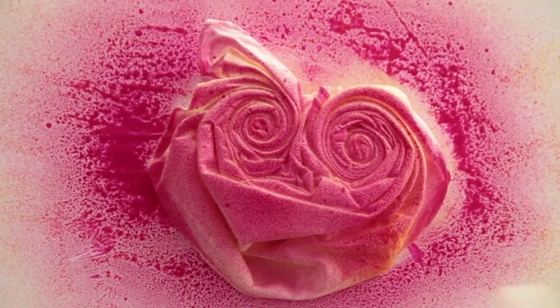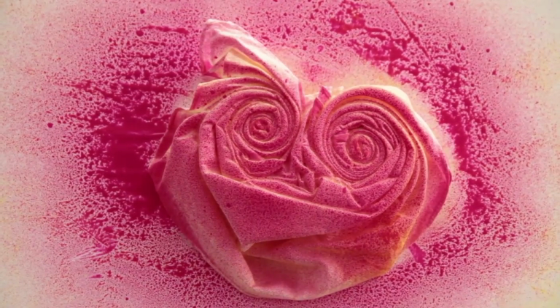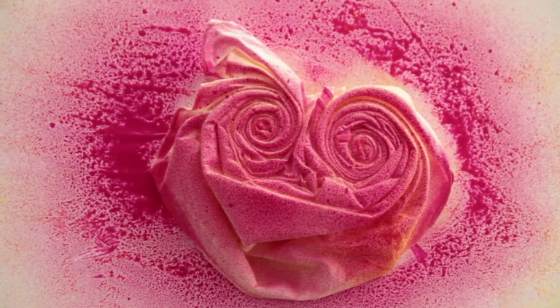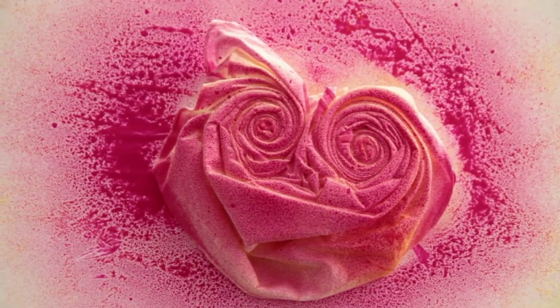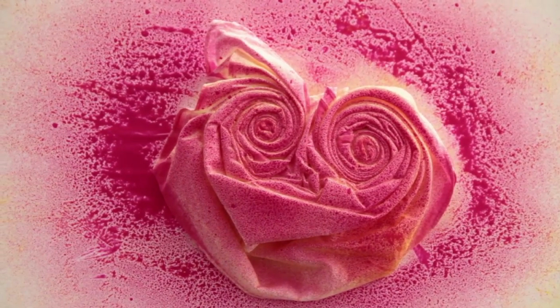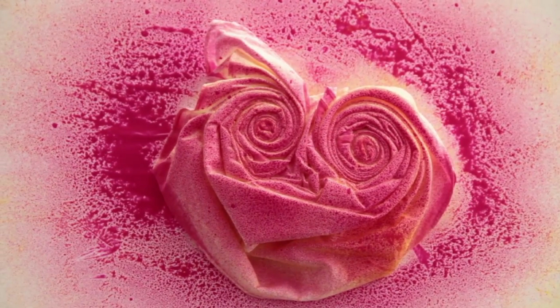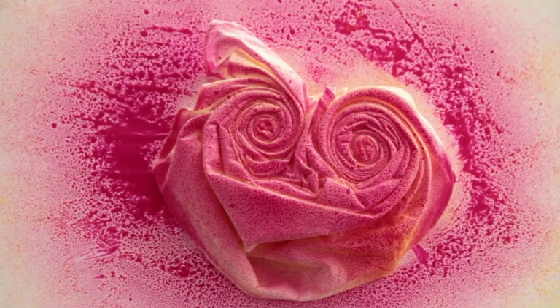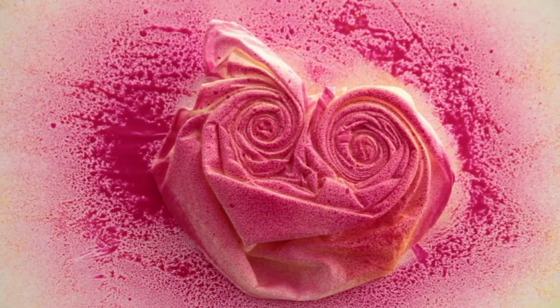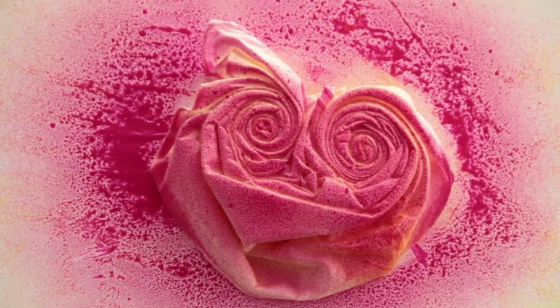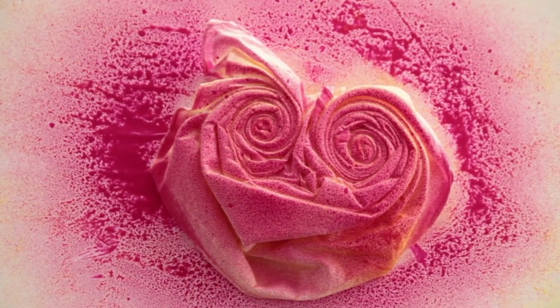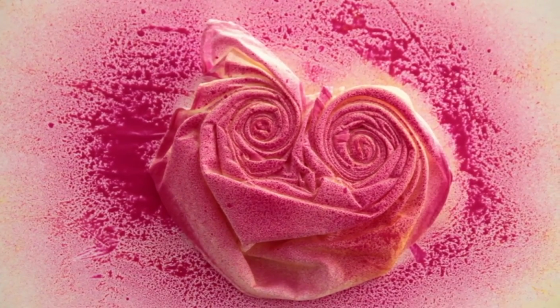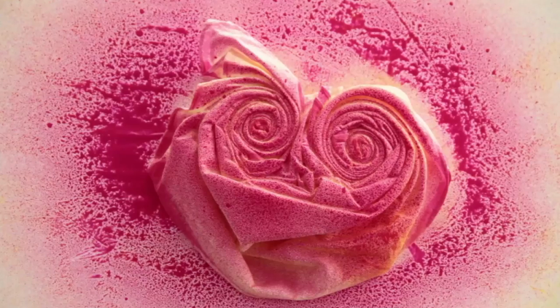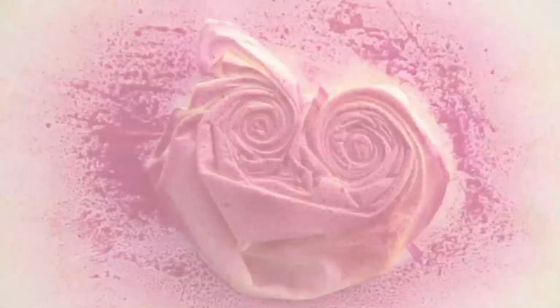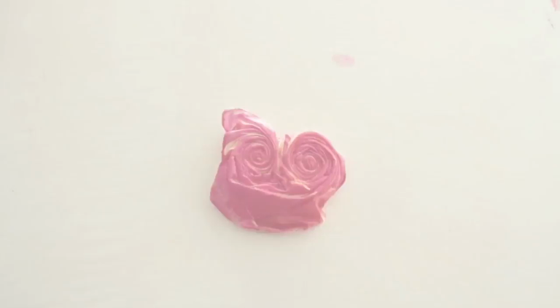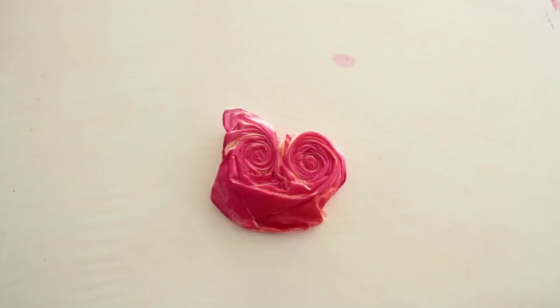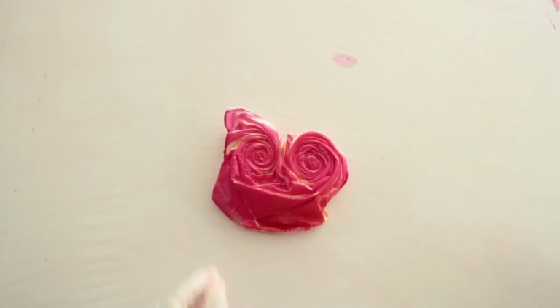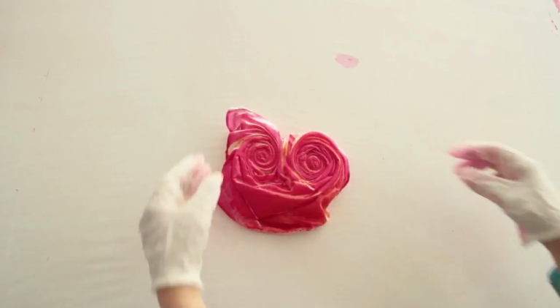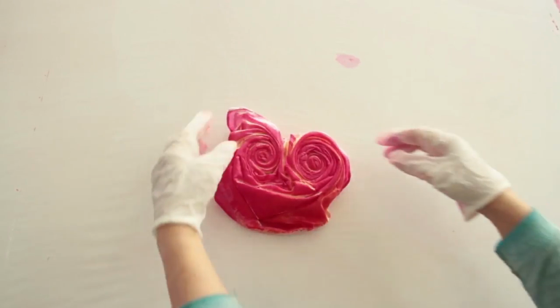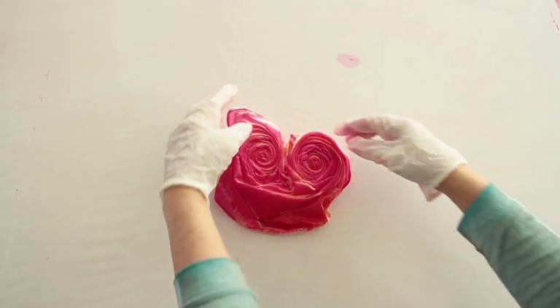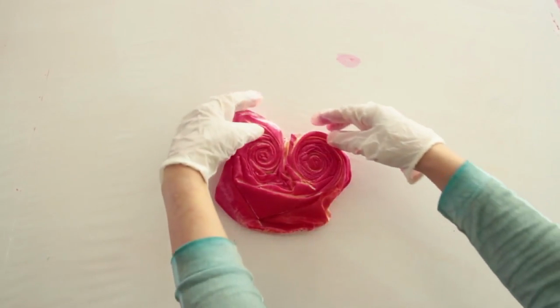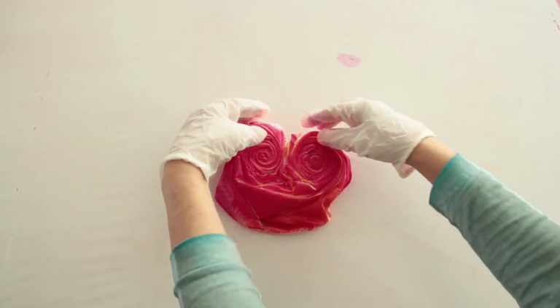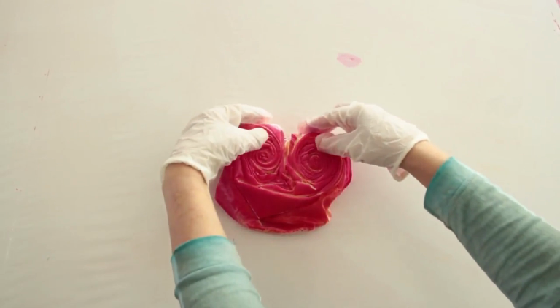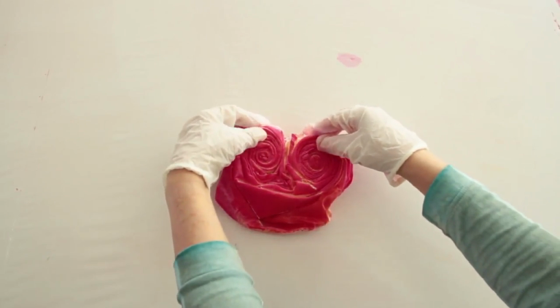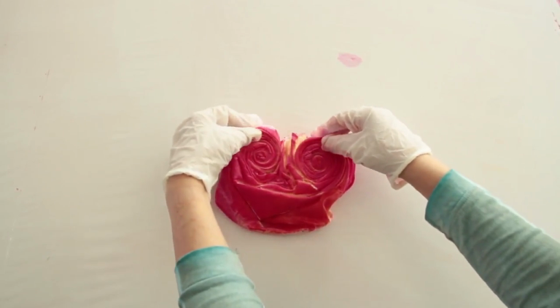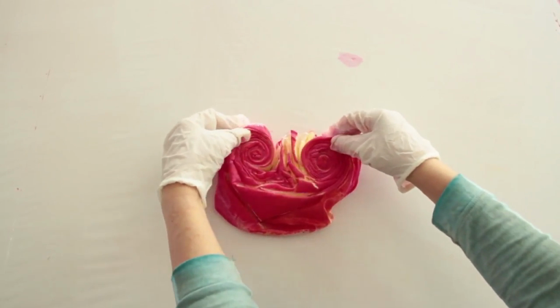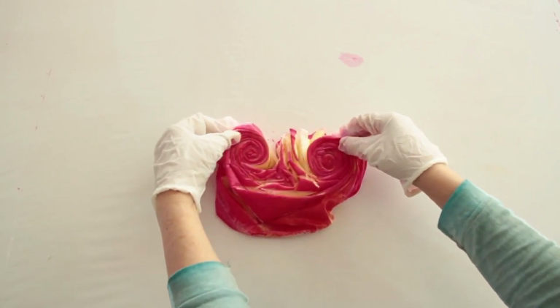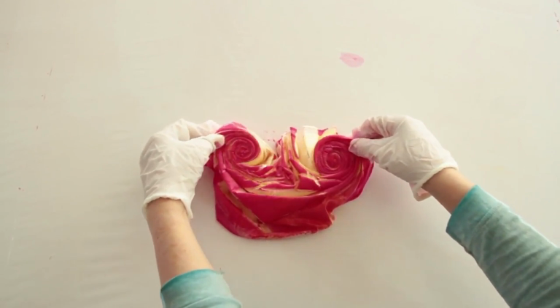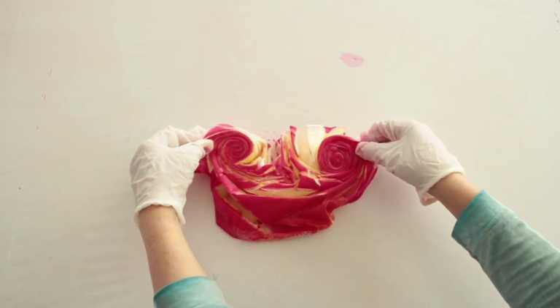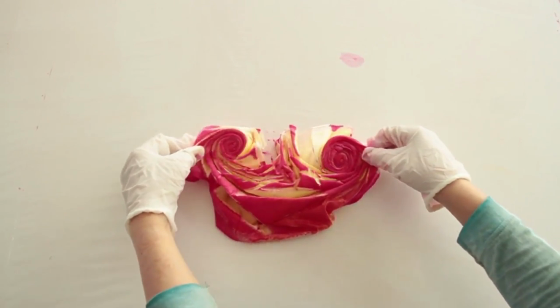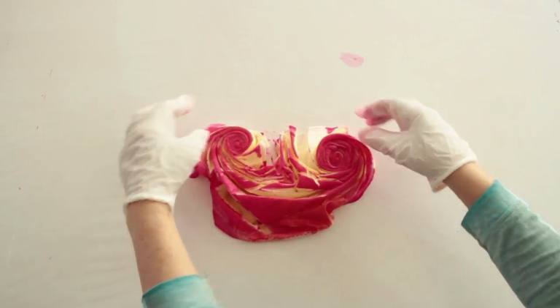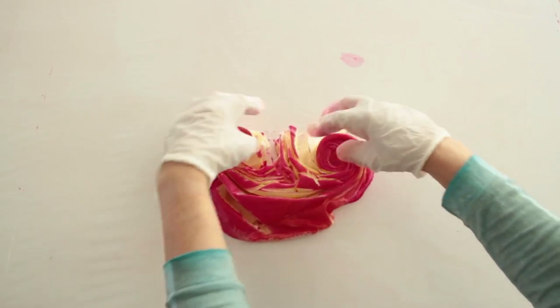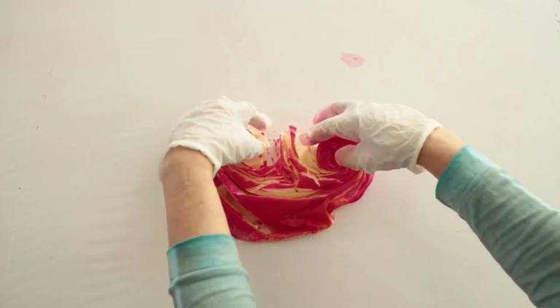Leave the twisted and sprayed material for one hour. Then fold up and leave to dry, and you're done.